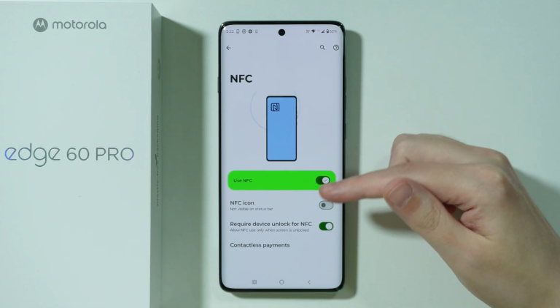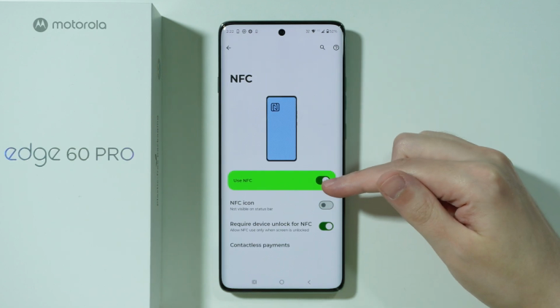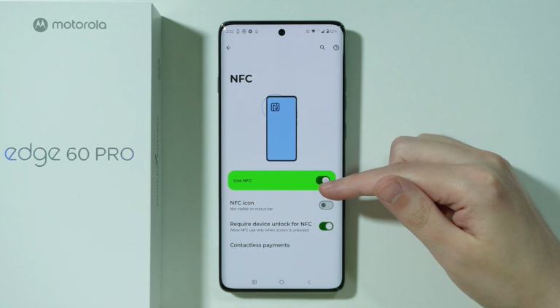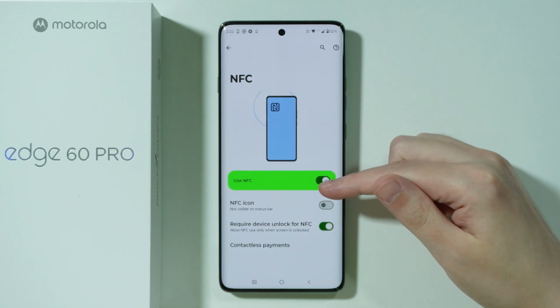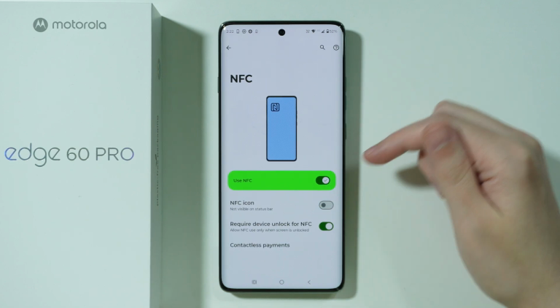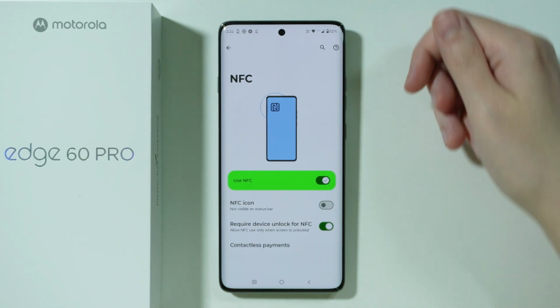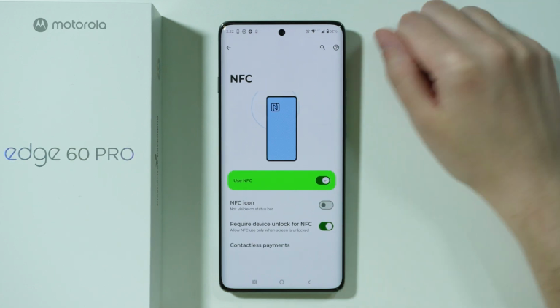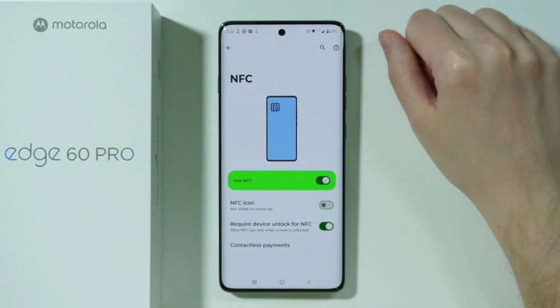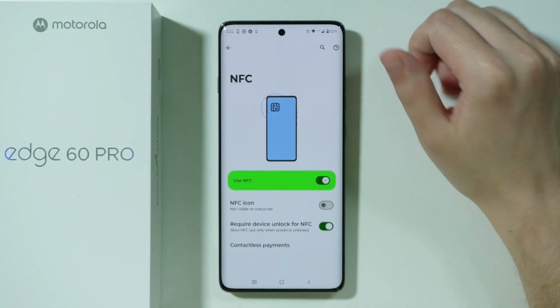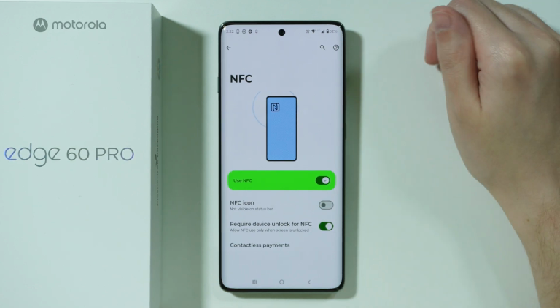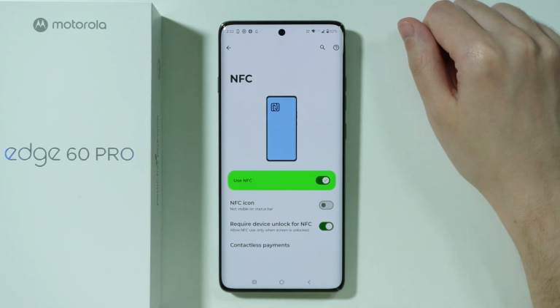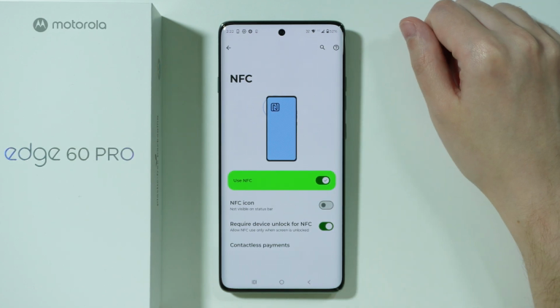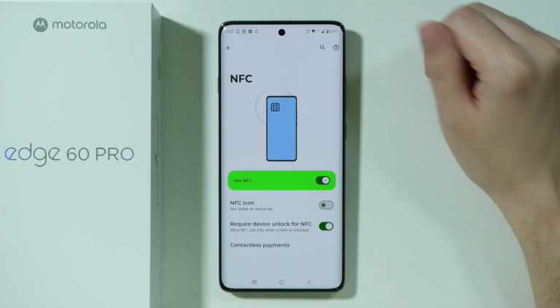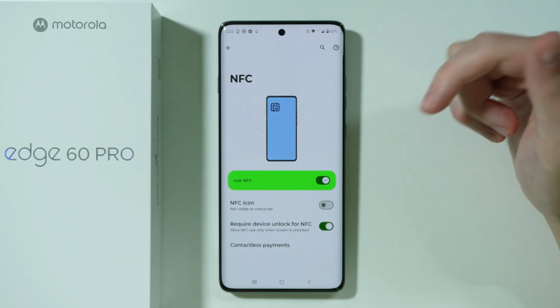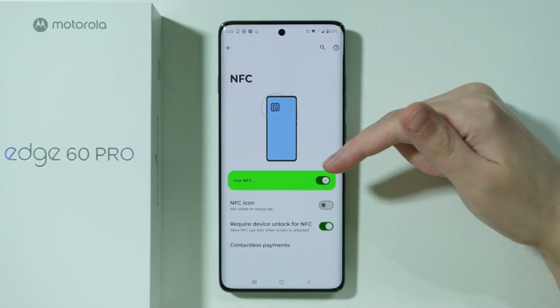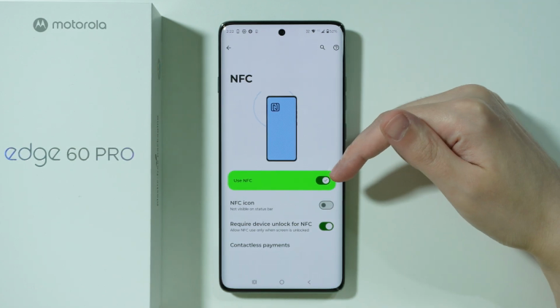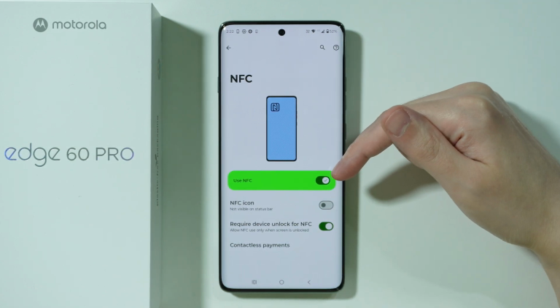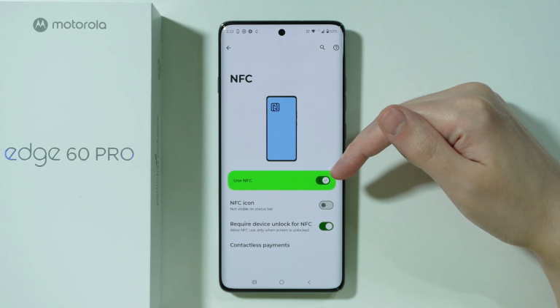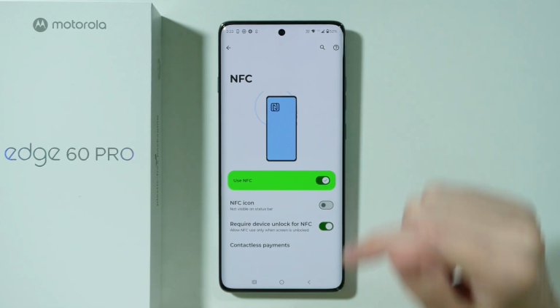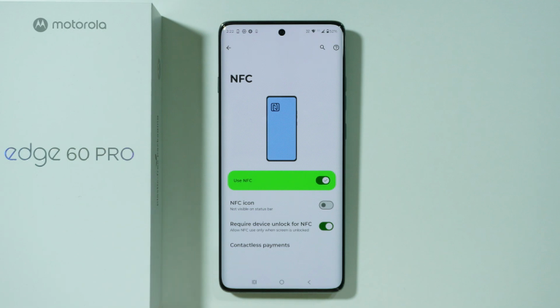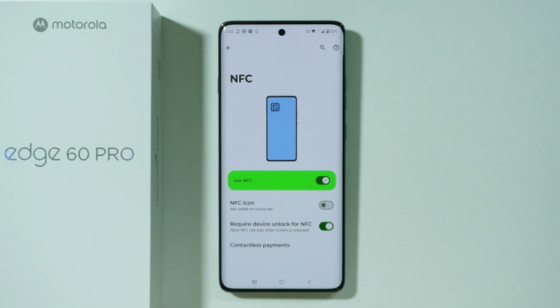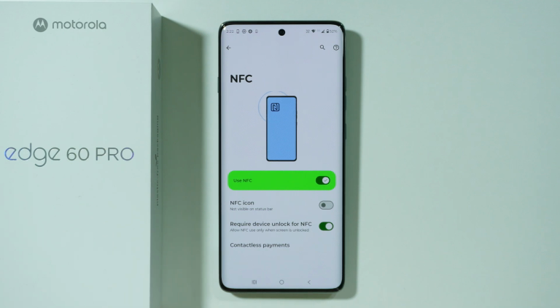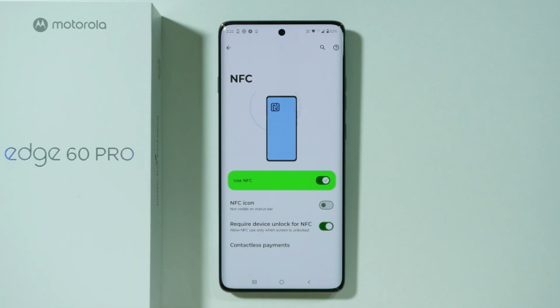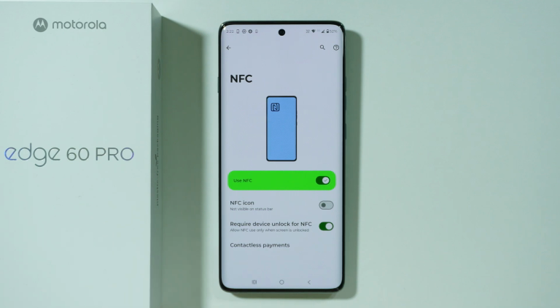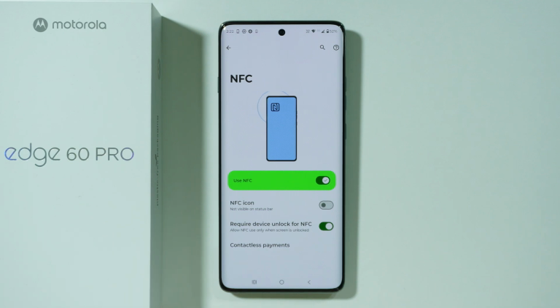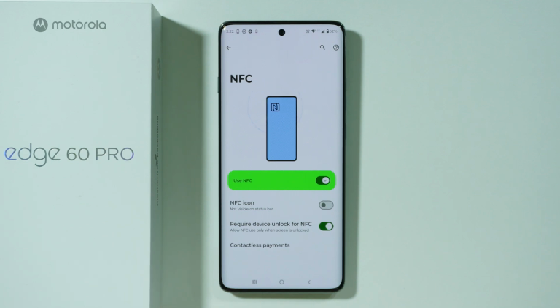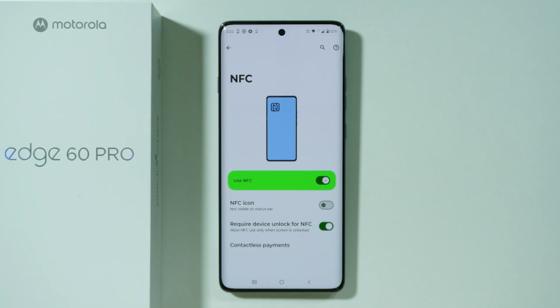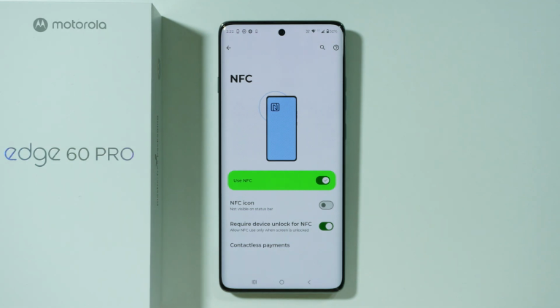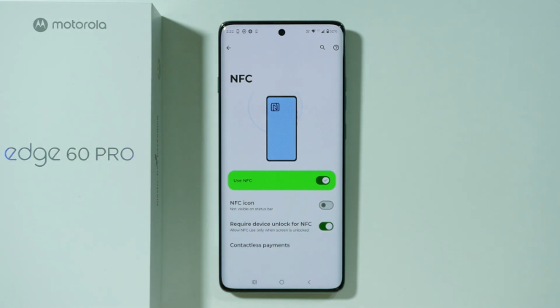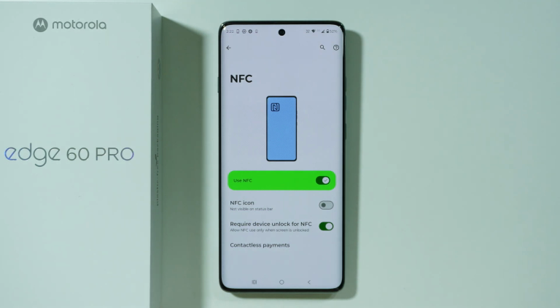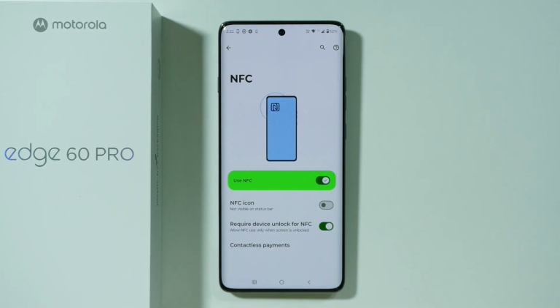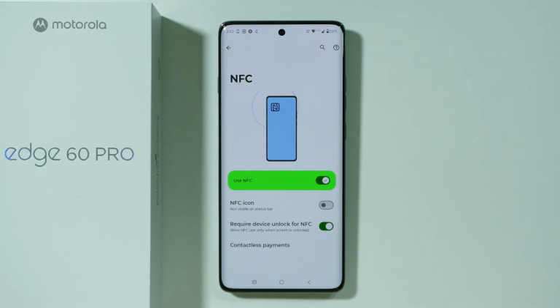NFC should be enabled when you are about to pay — it doesn't have to be enabled all the time, but of course you can just keep it on if you want to.